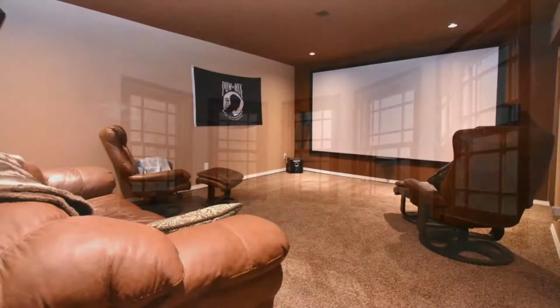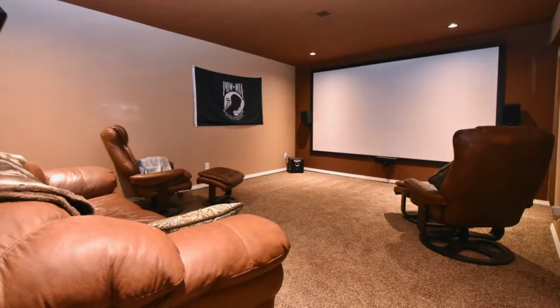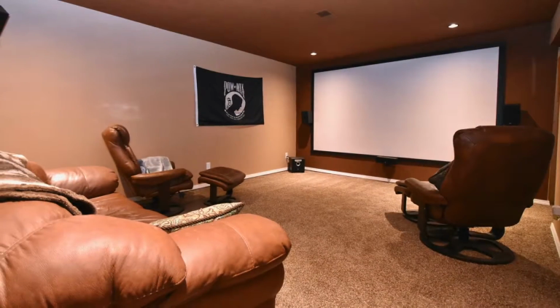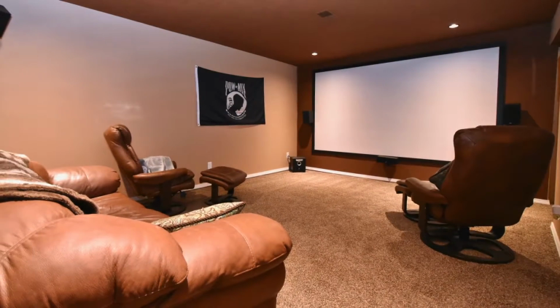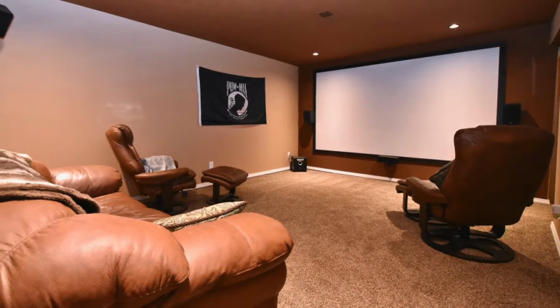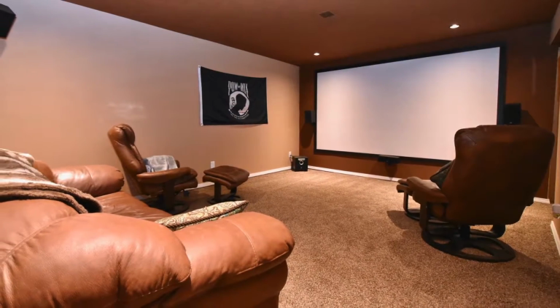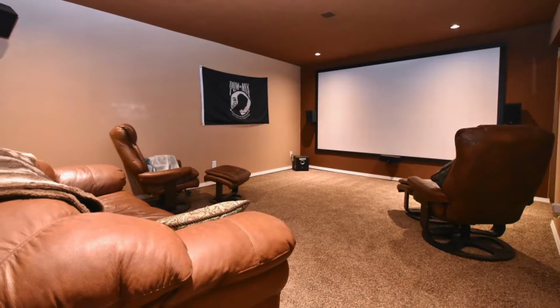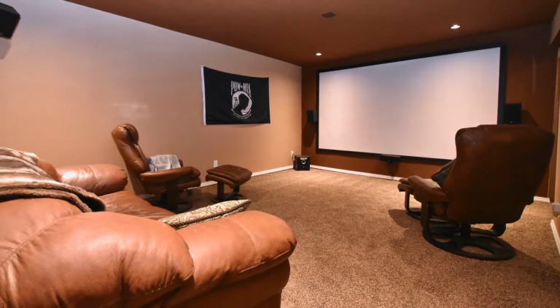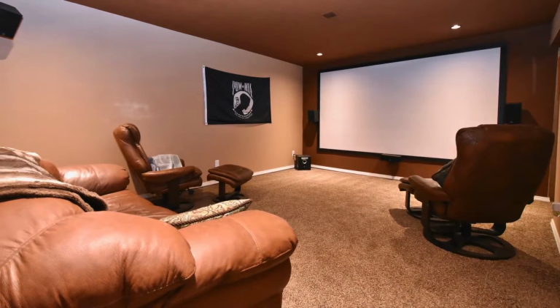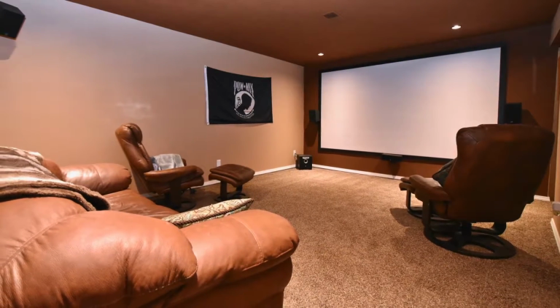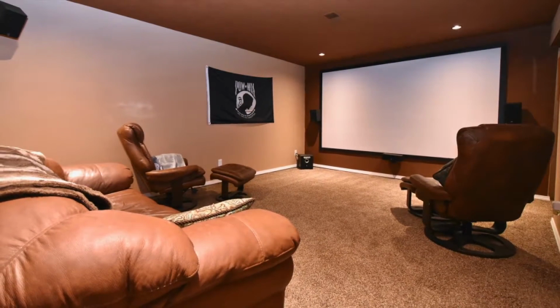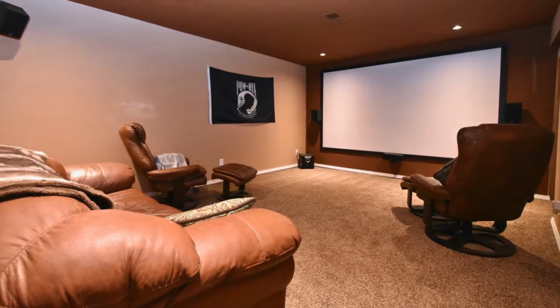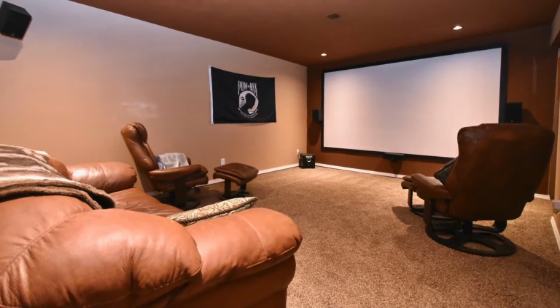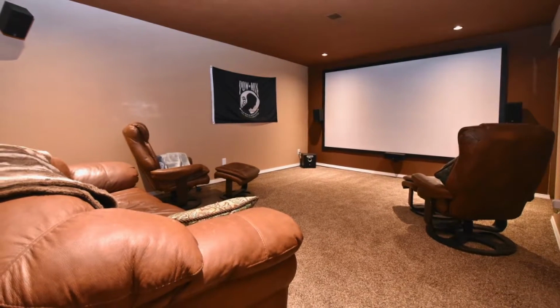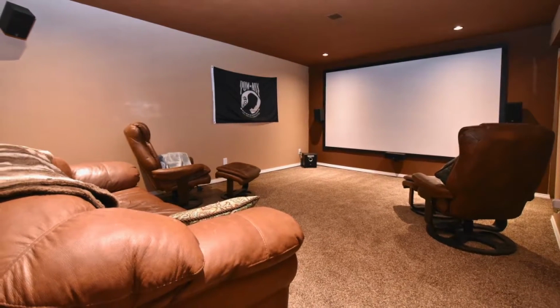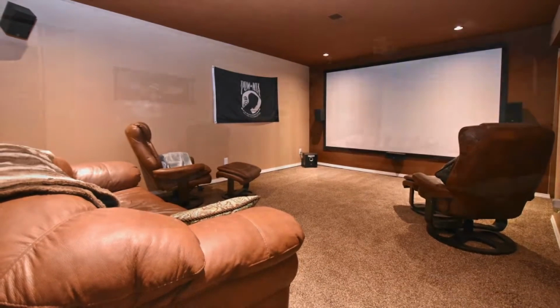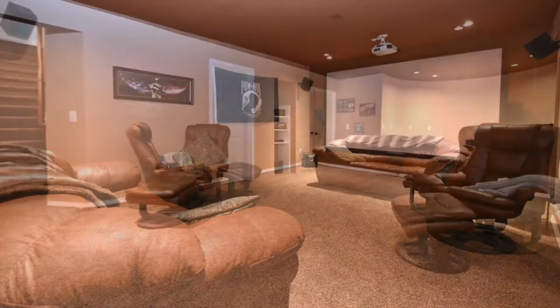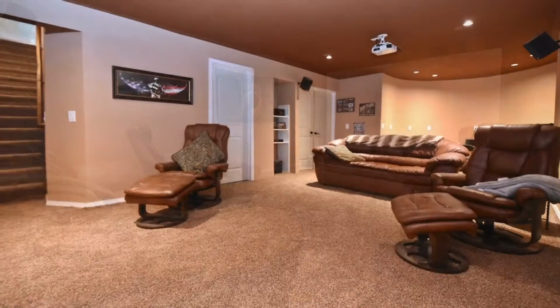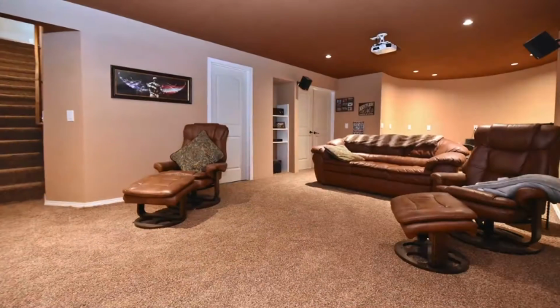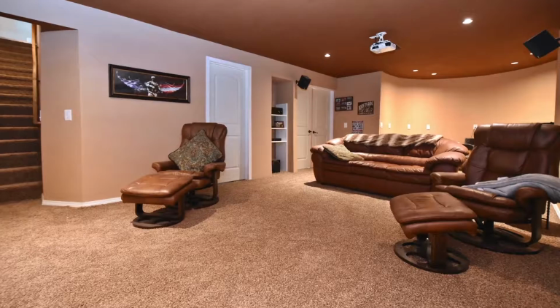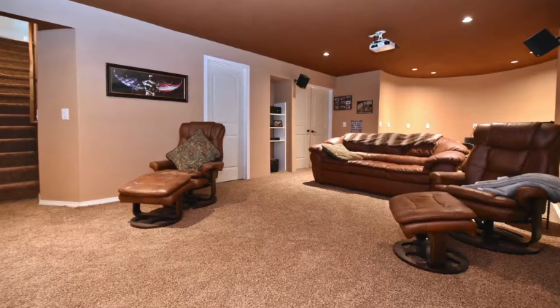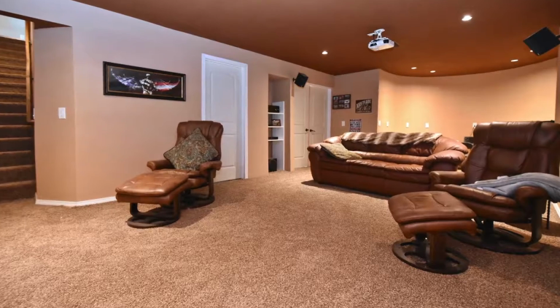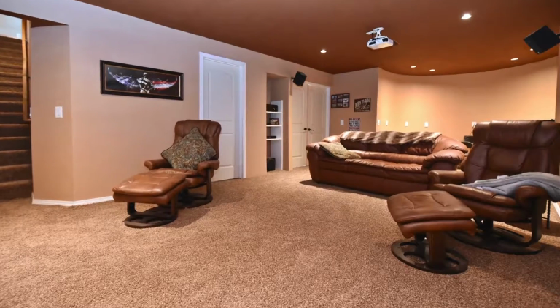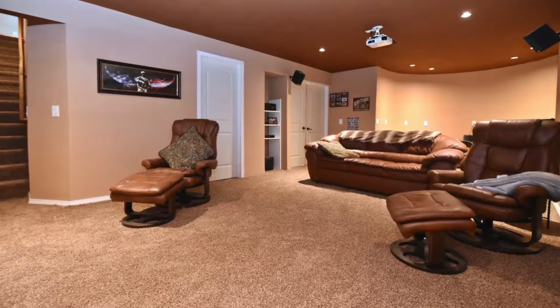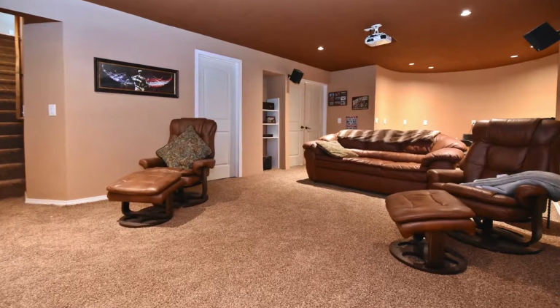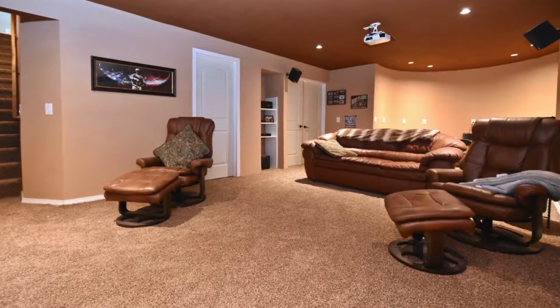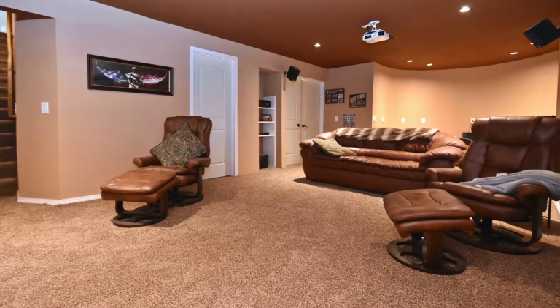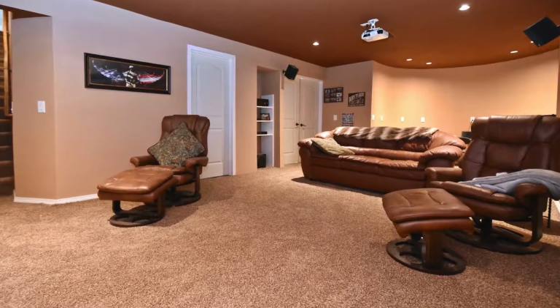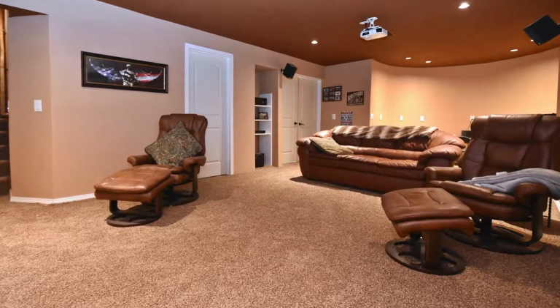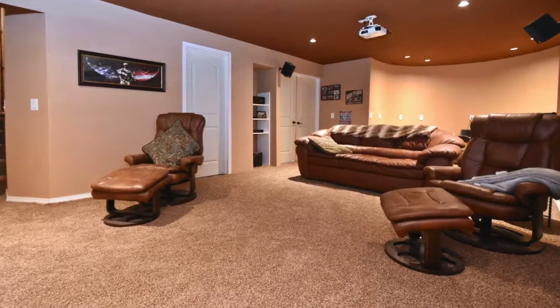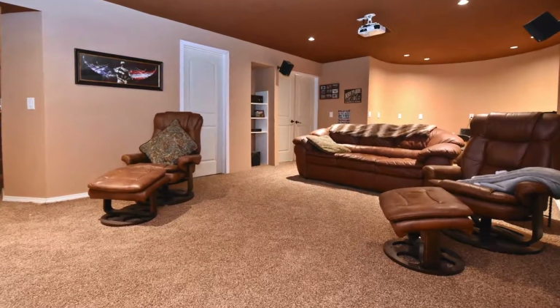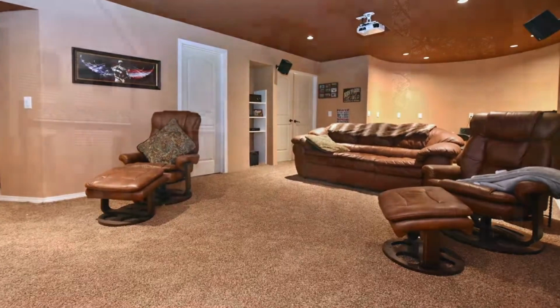Downstairs you'll walk into your own private theater set up with a drop-down screen and projector — perfect for game night or just relaxing with family watching a movie.